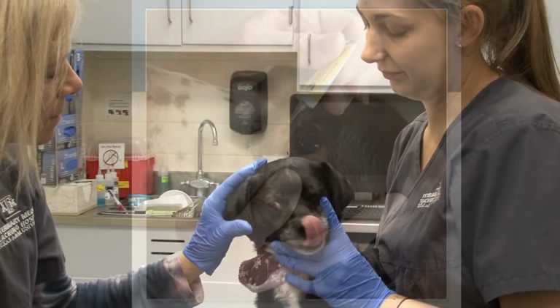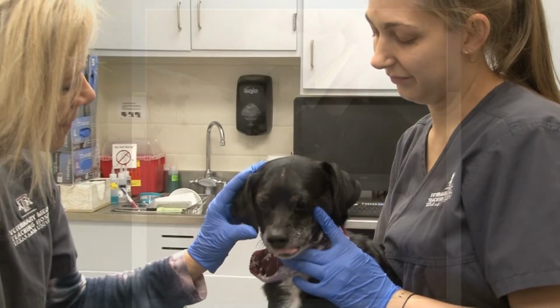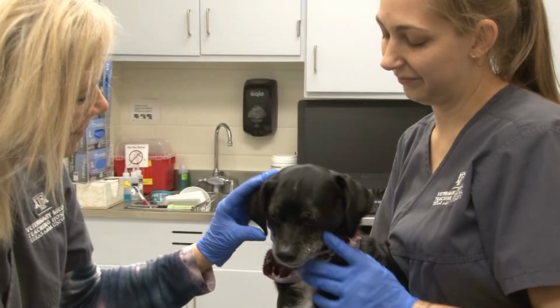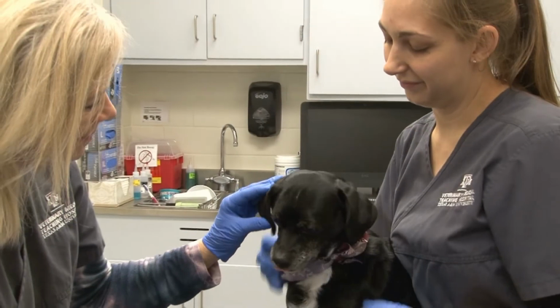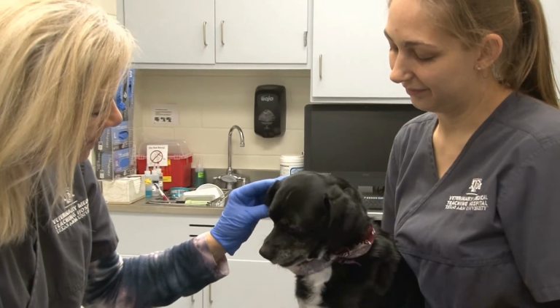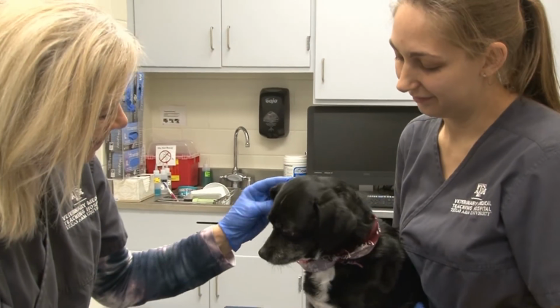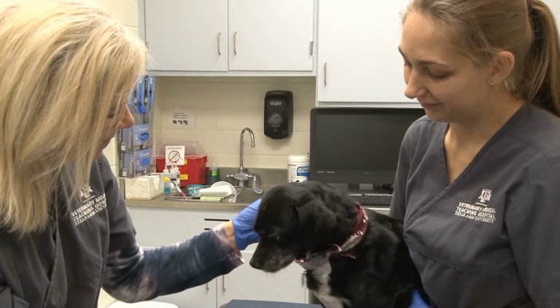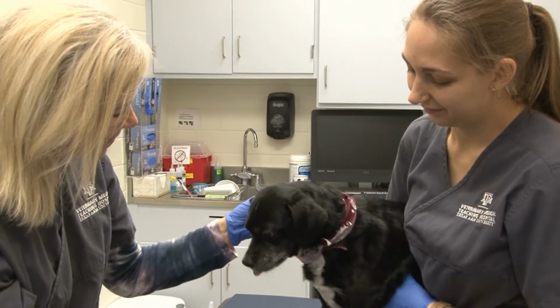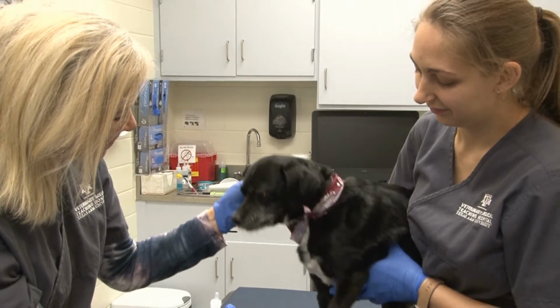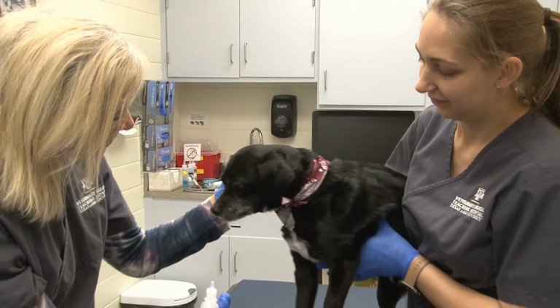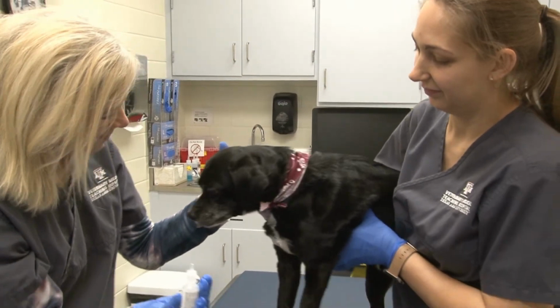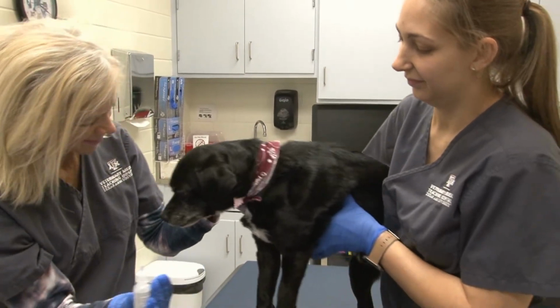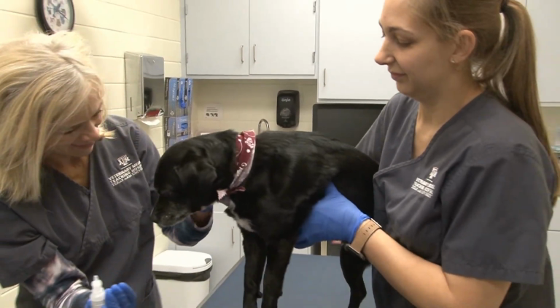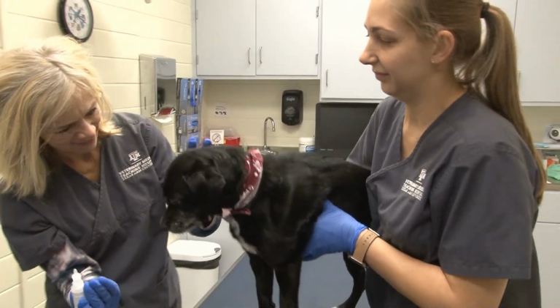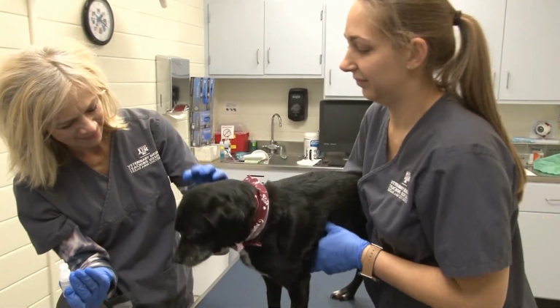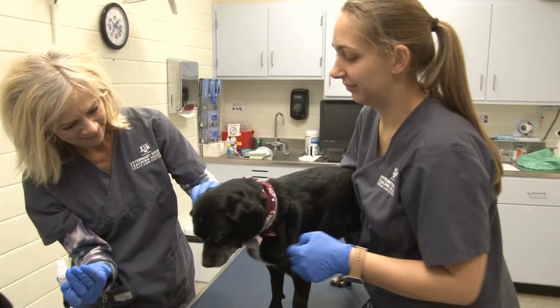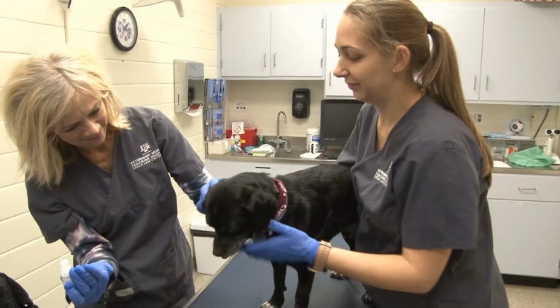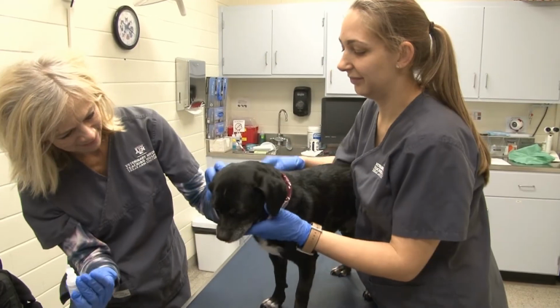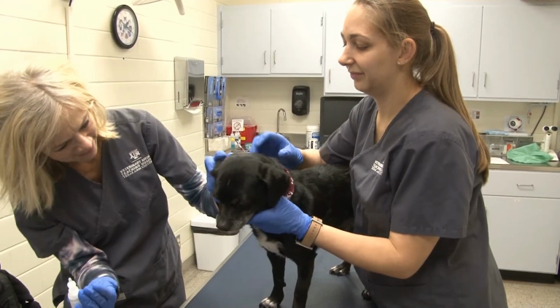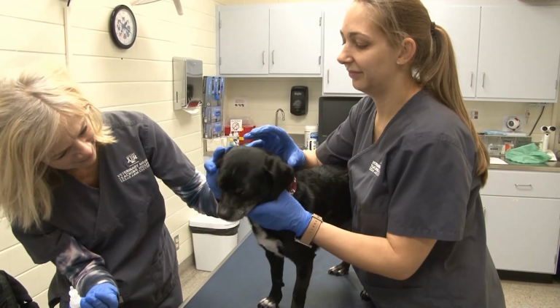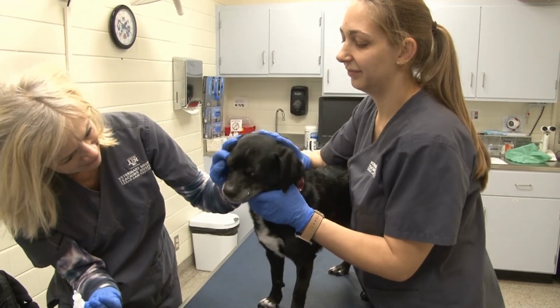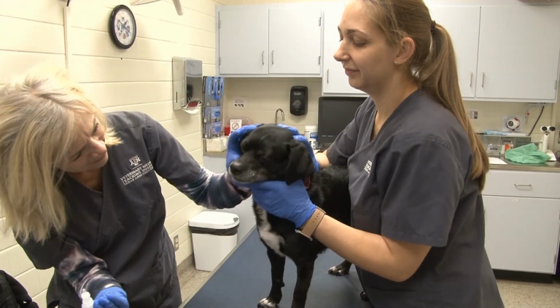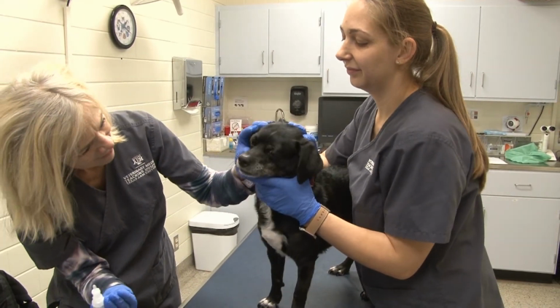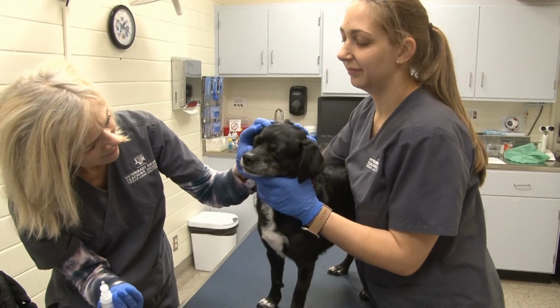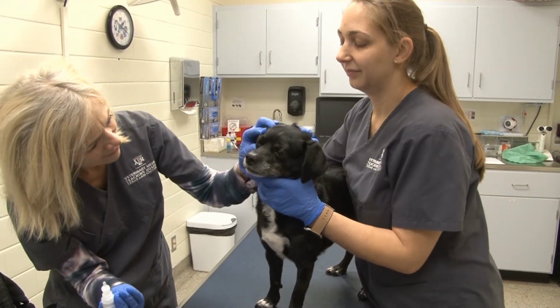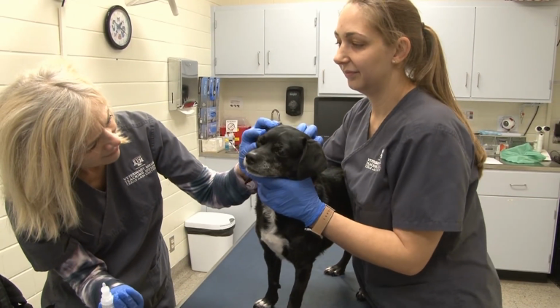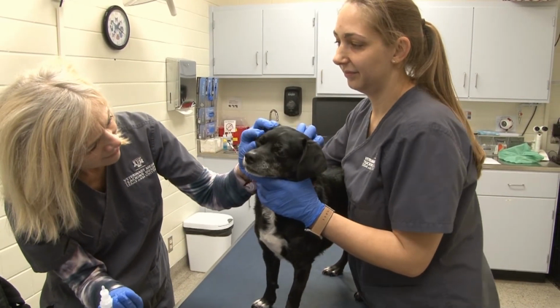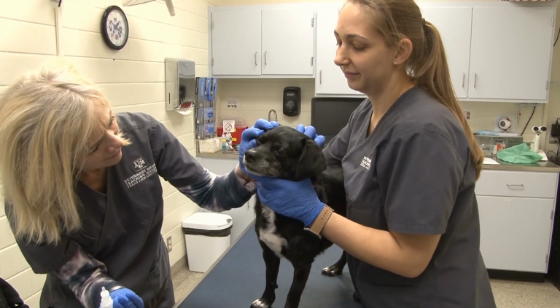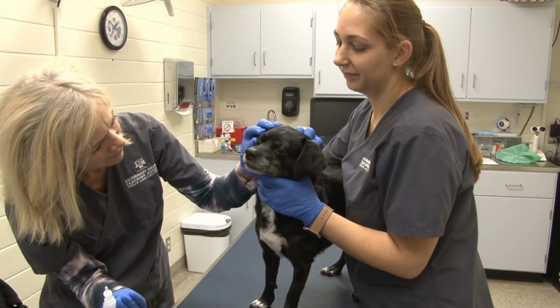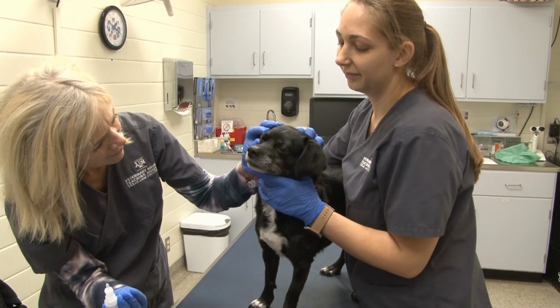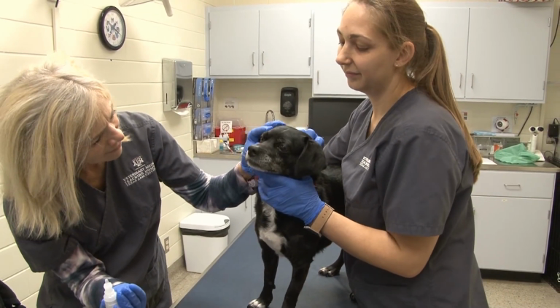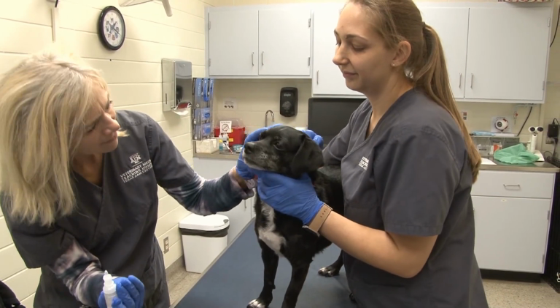She released the eyelids and allowed the dog to blink in order to move the medication throughout the eye.